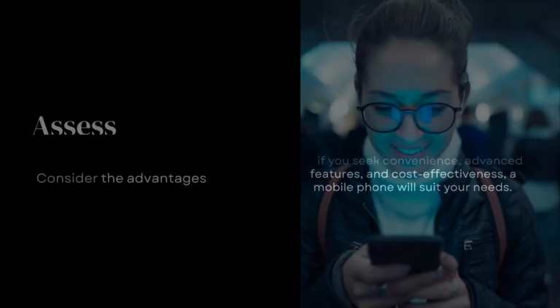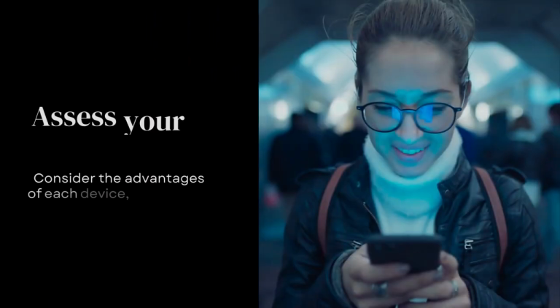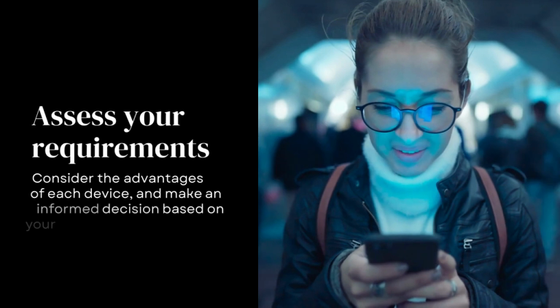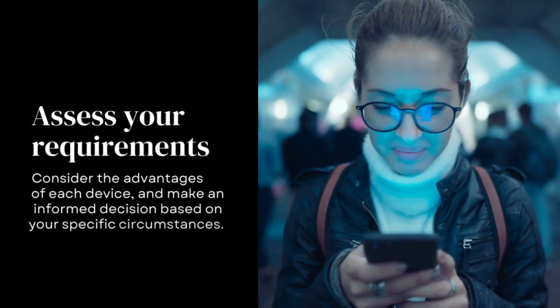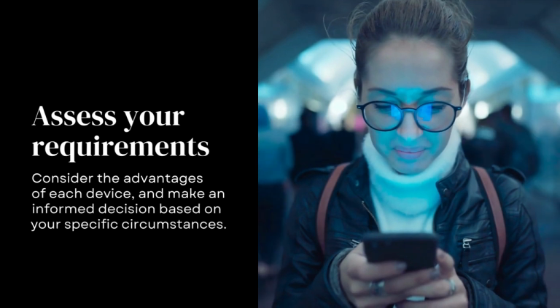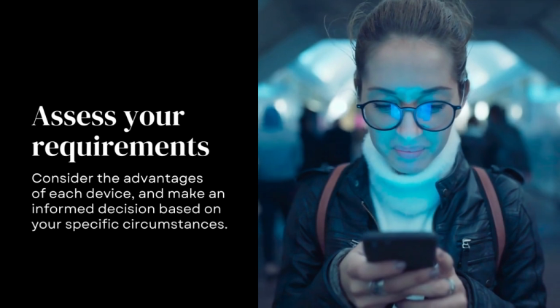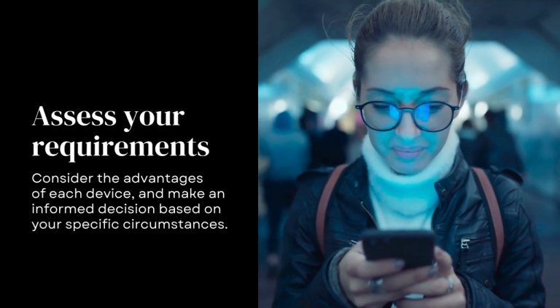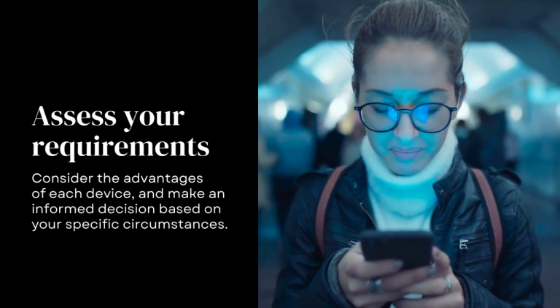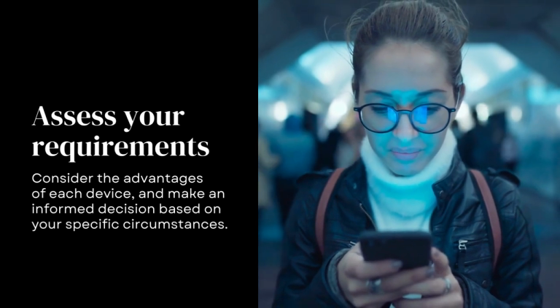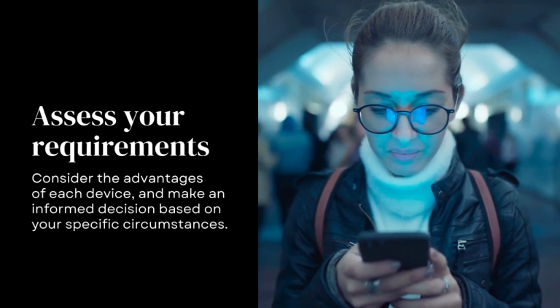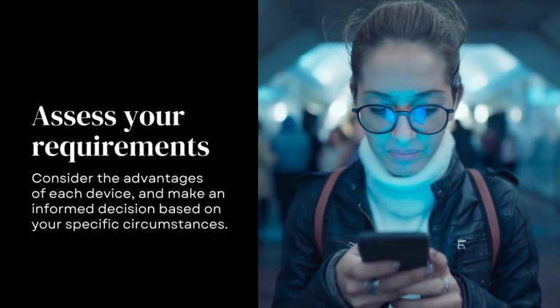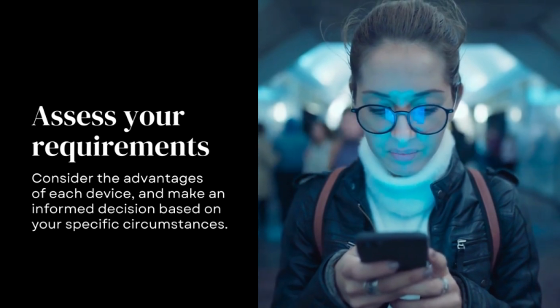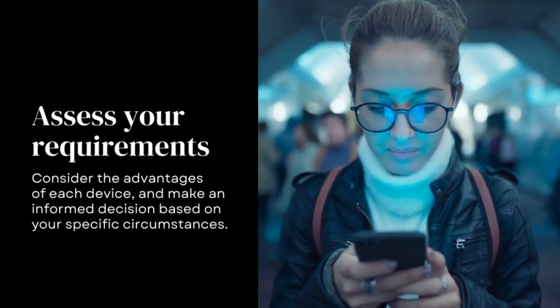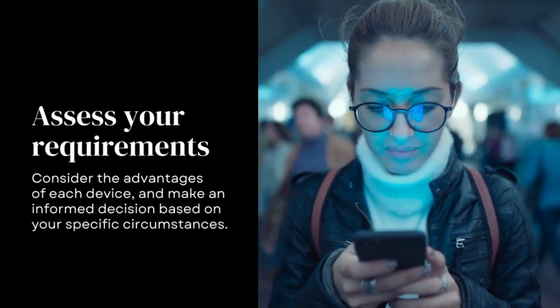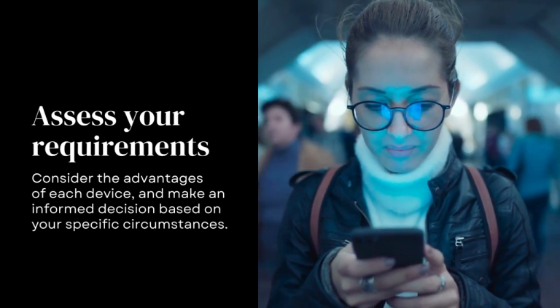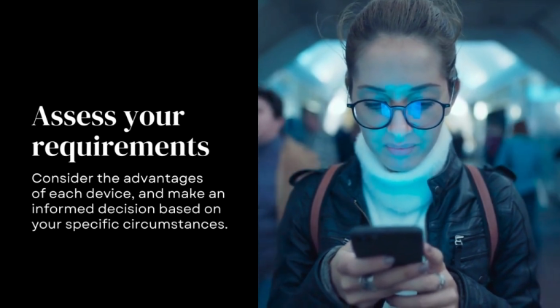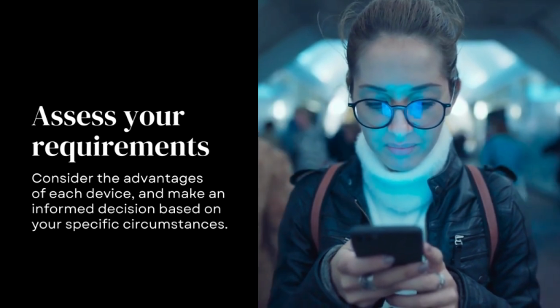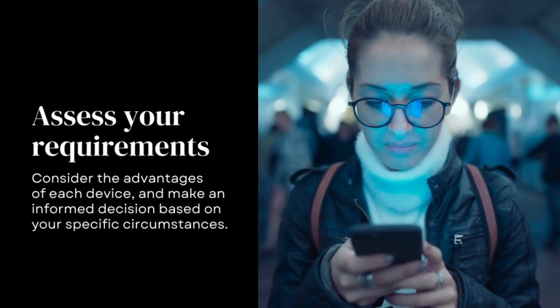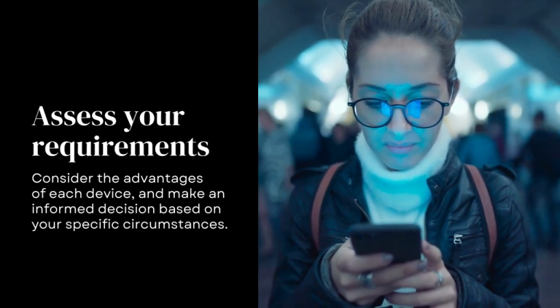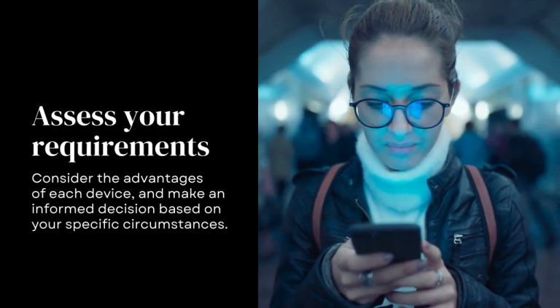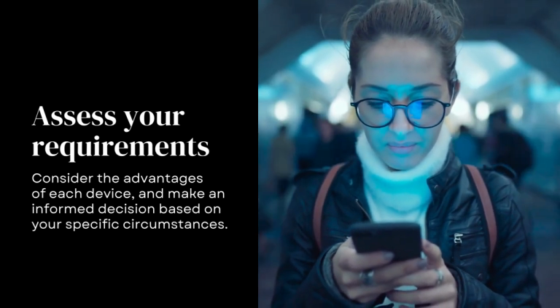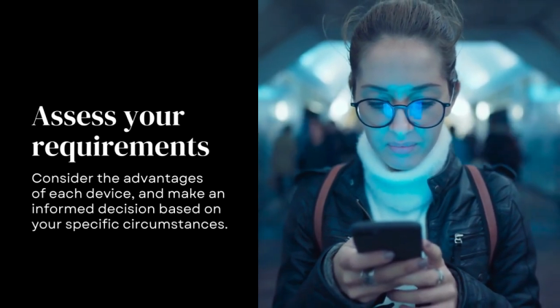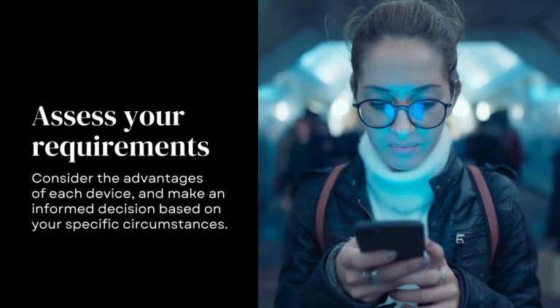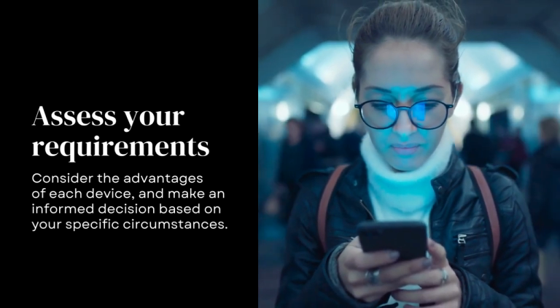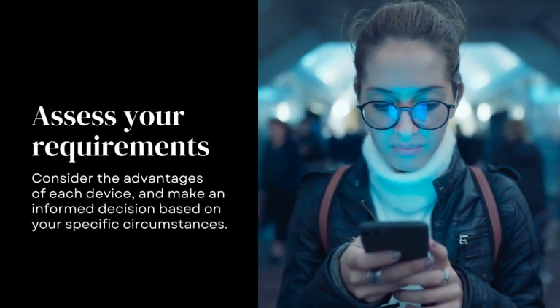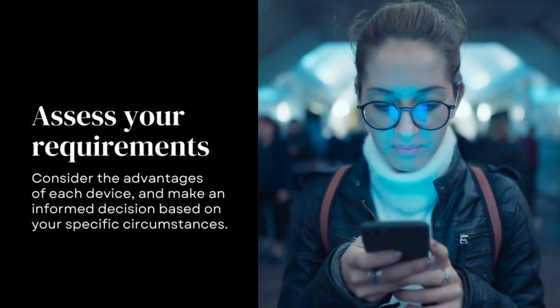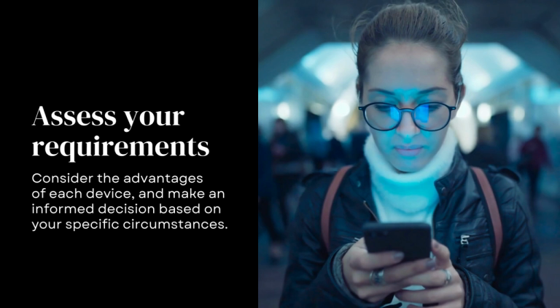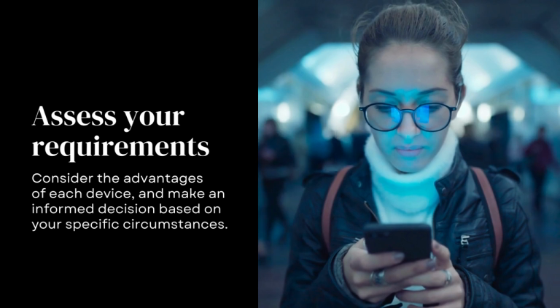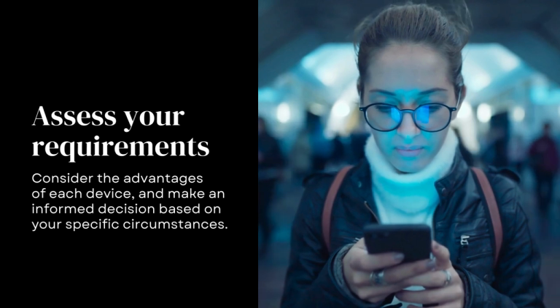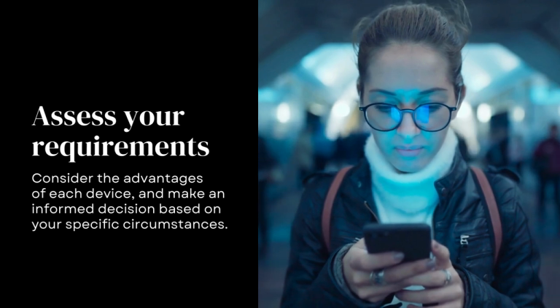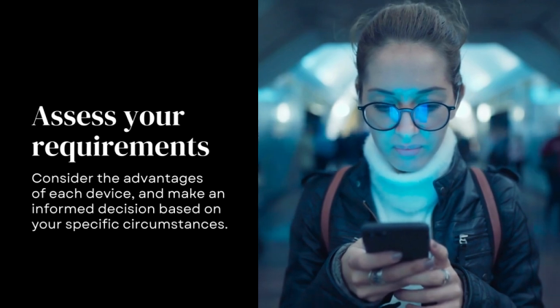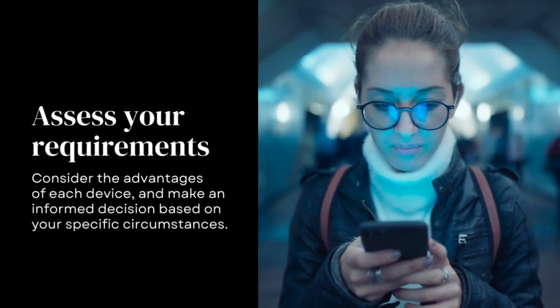Assess your requirements, consider the advantages of each device, and make an informed decision based on your specific circumstances.